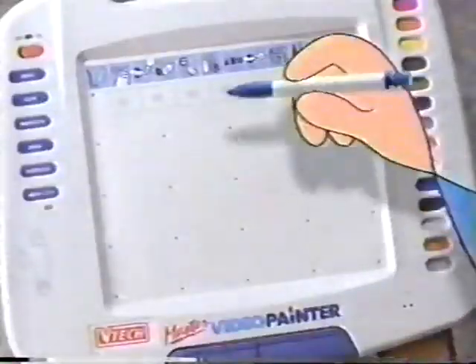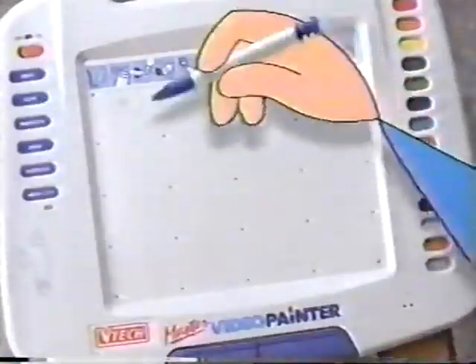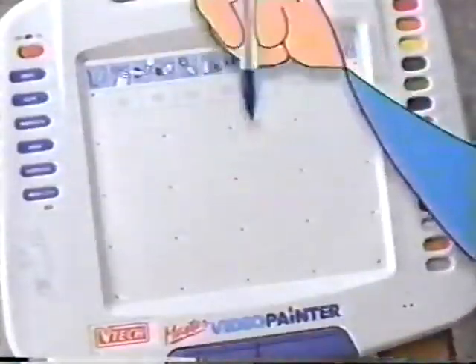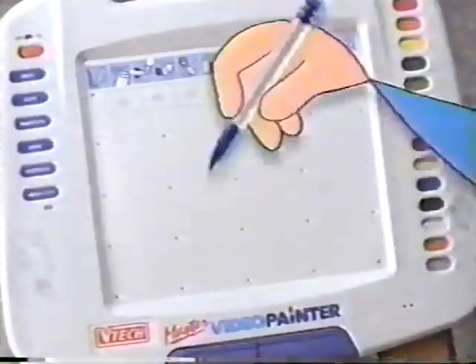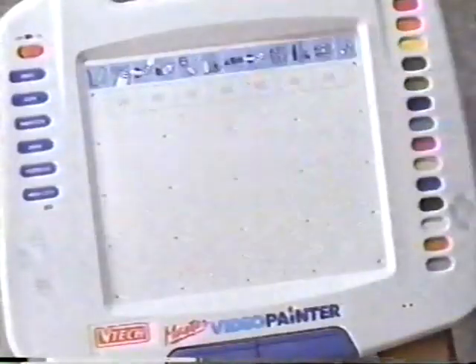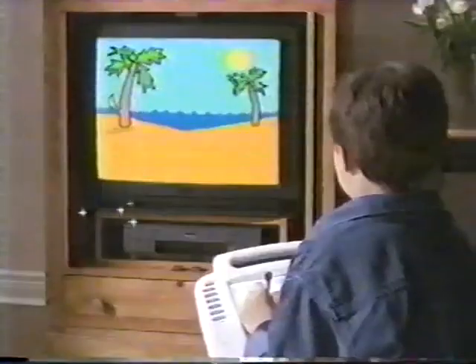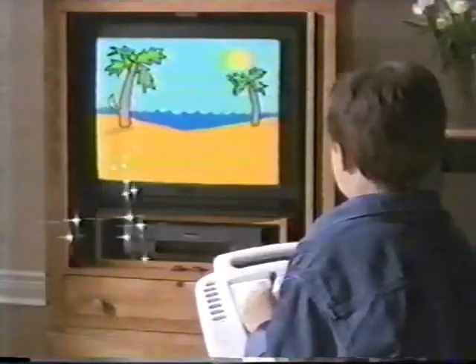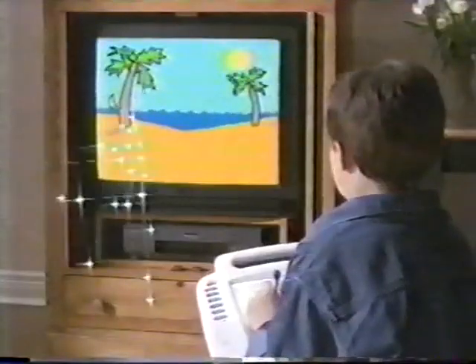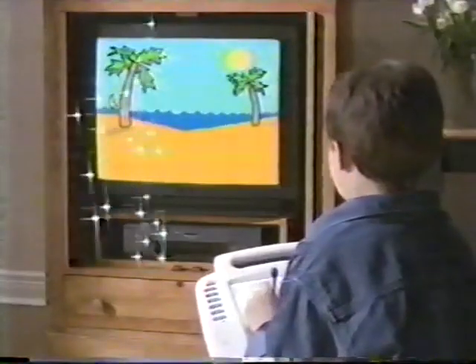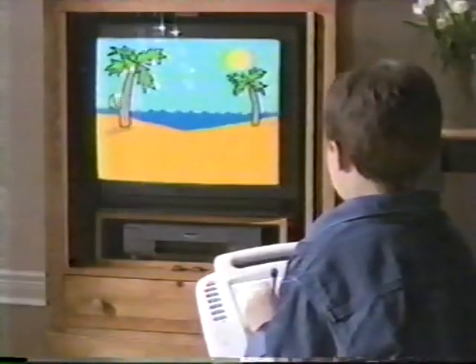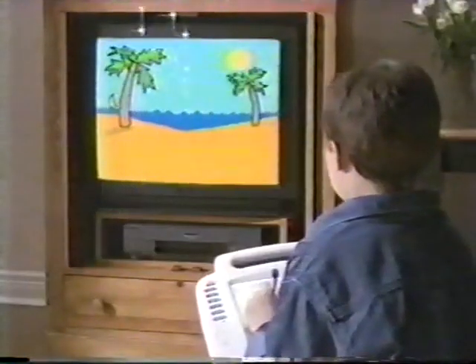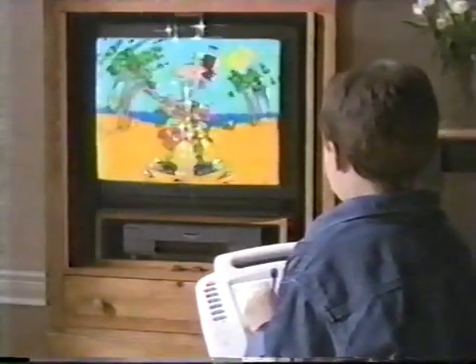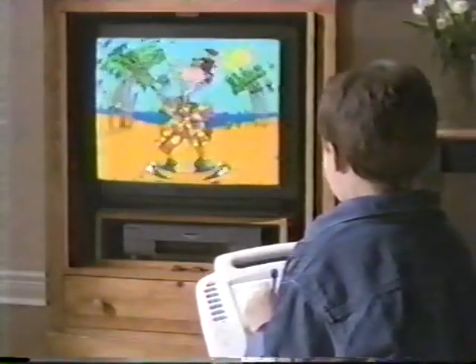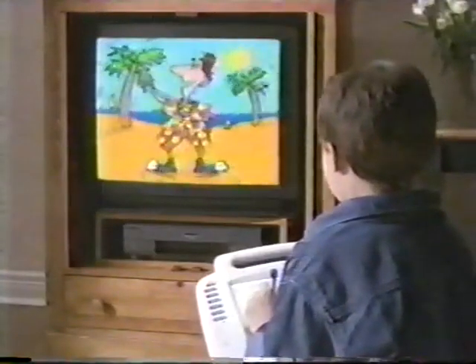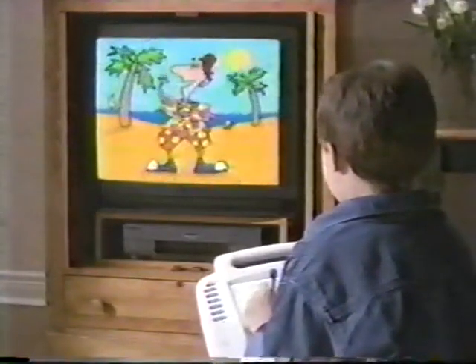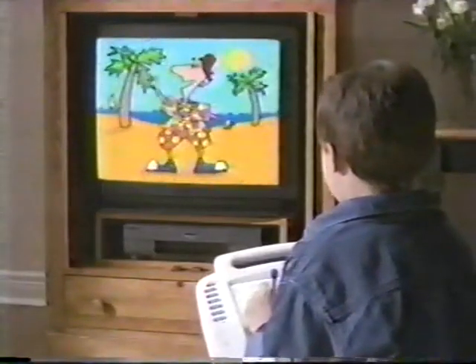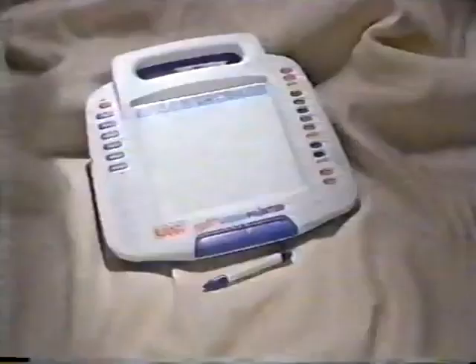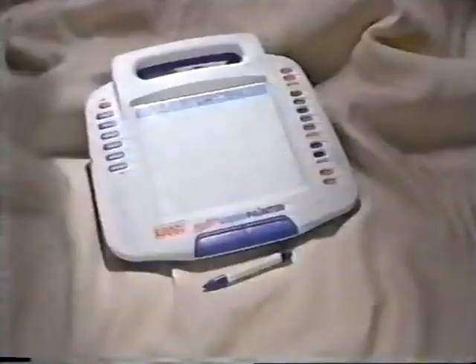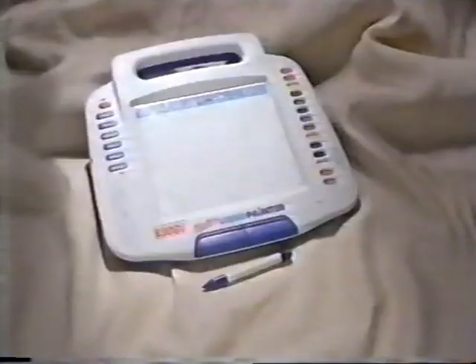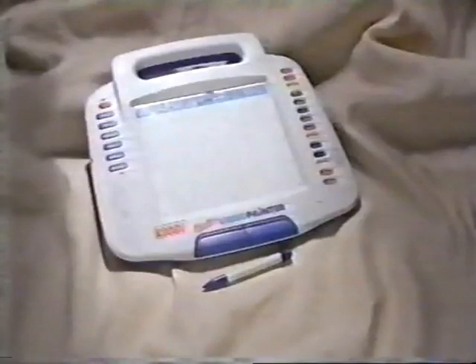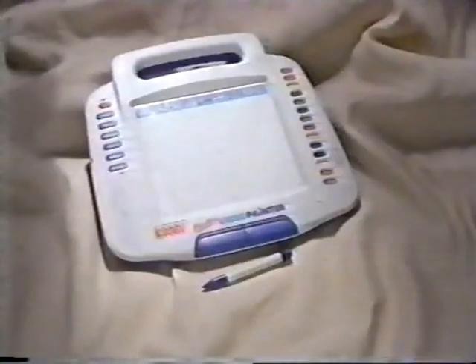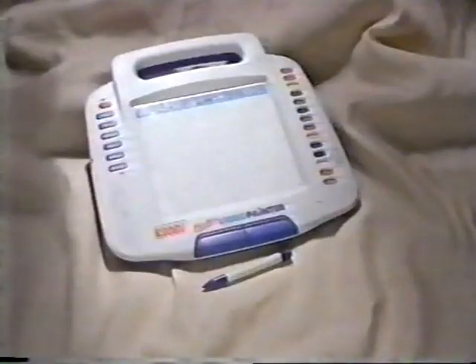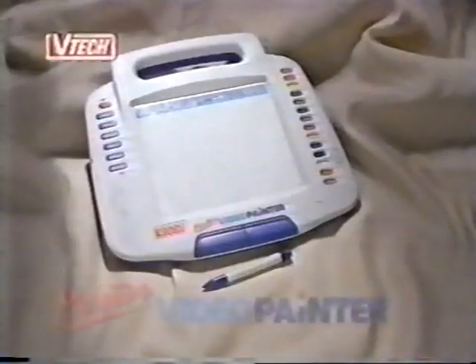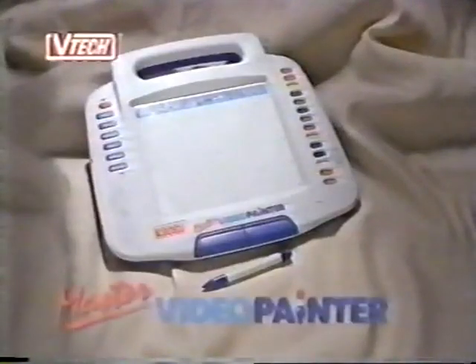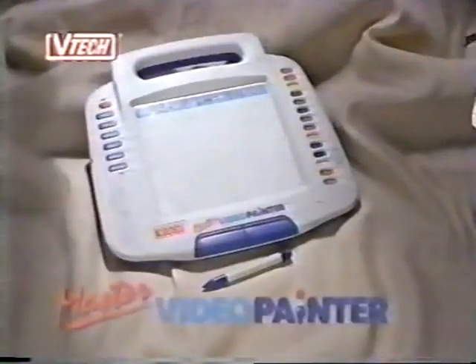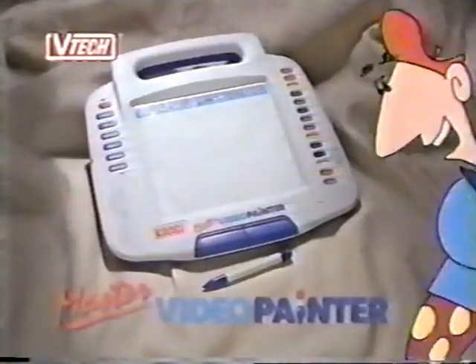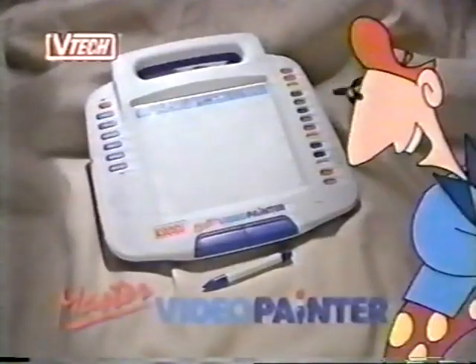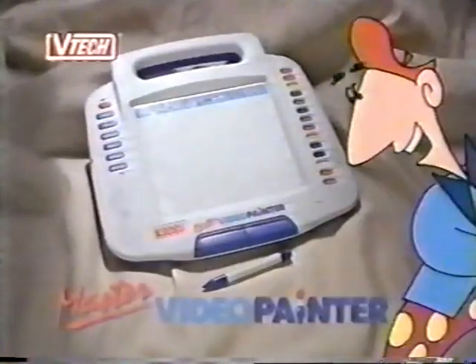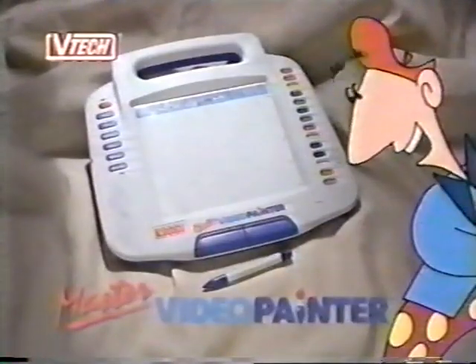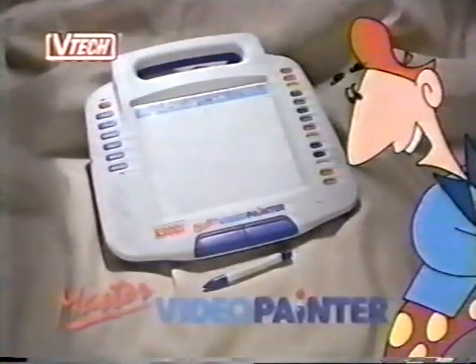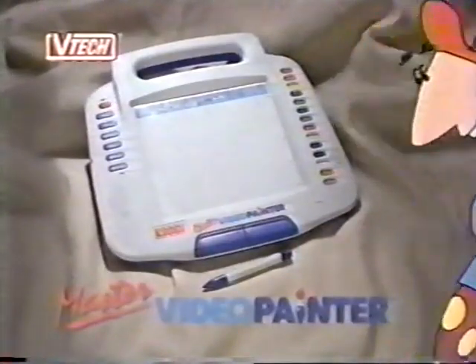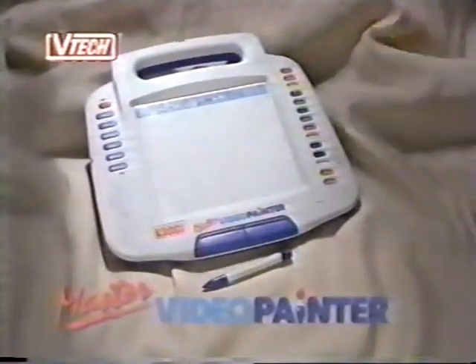Hey, it's been fun, but I could use some sun. Master Video Painter from VTEC. It runs on imagination.